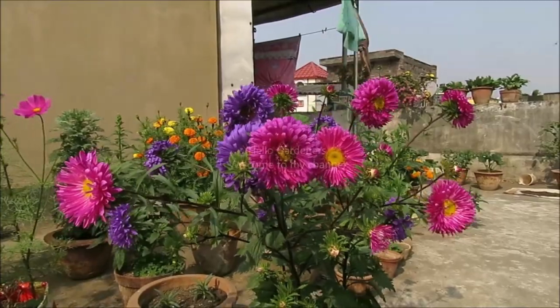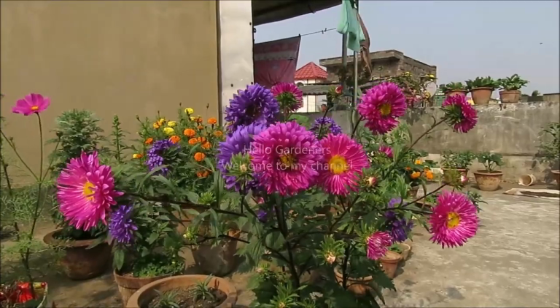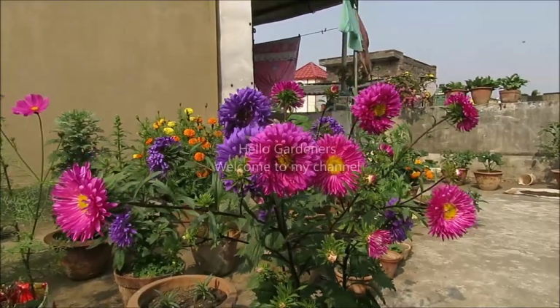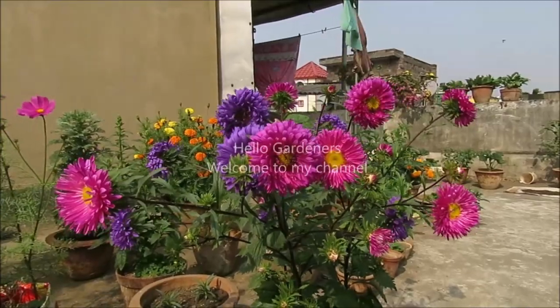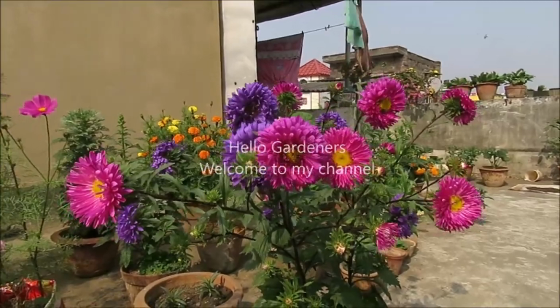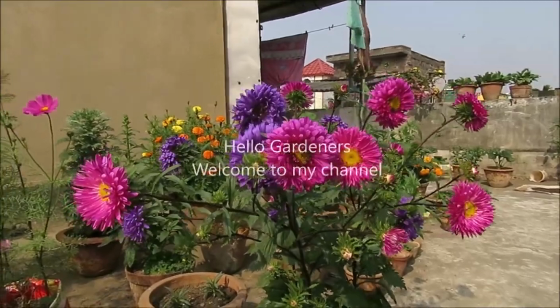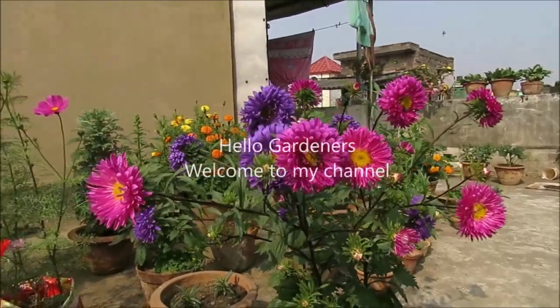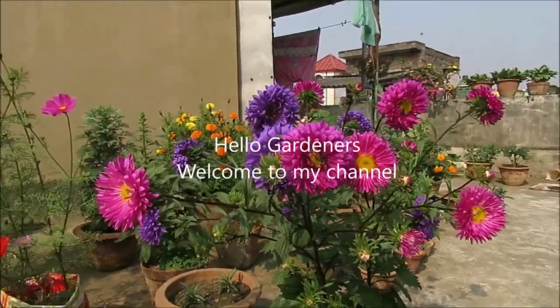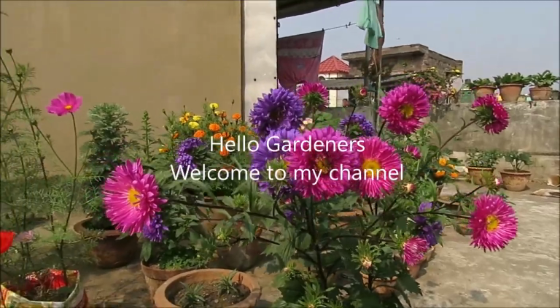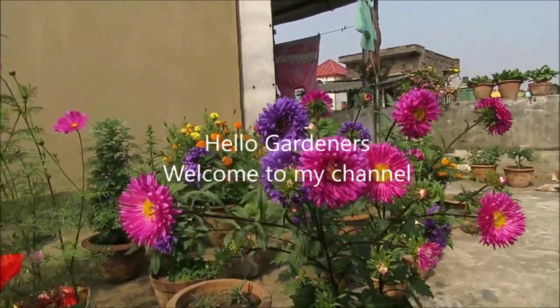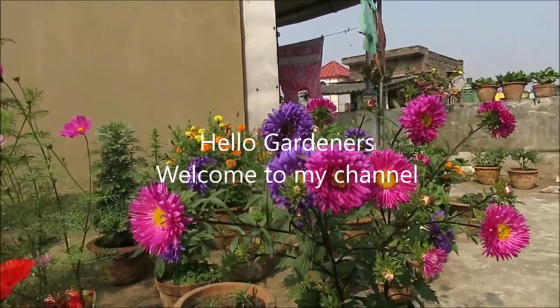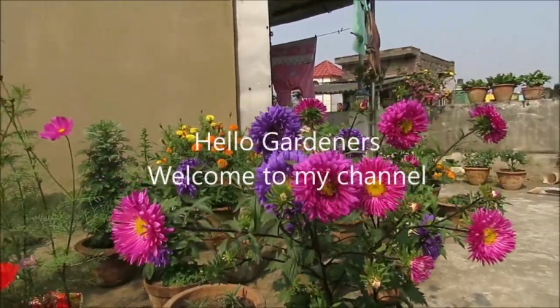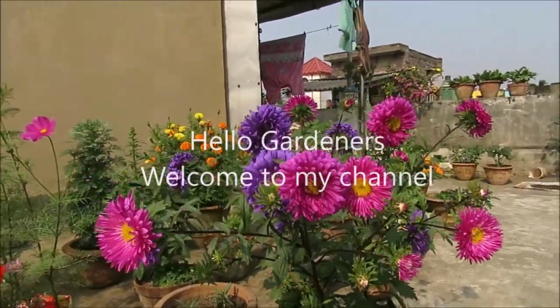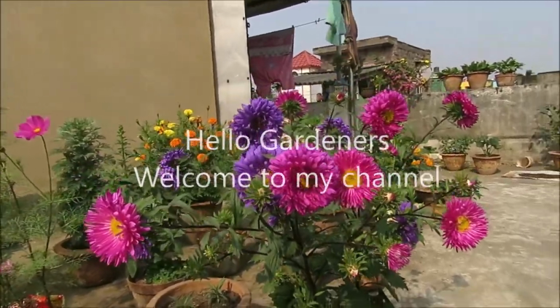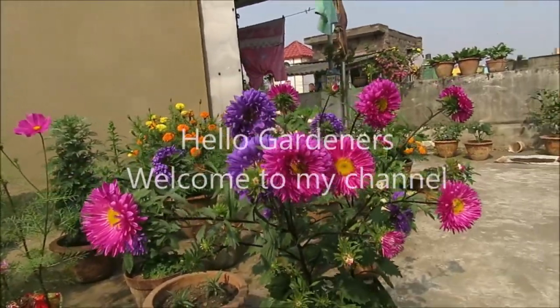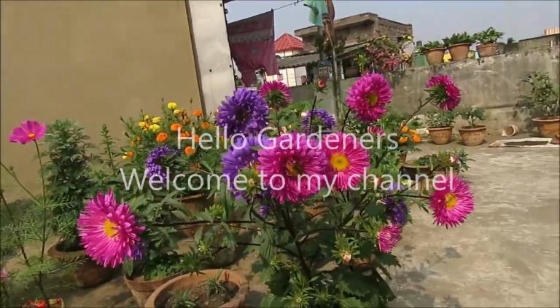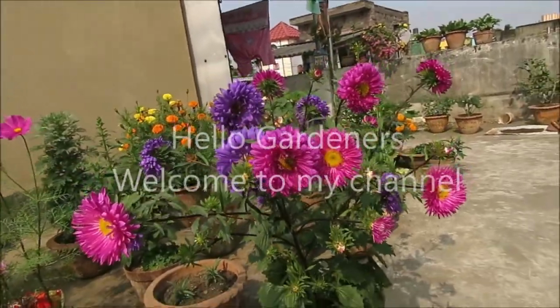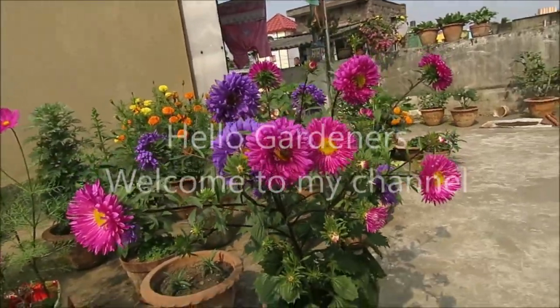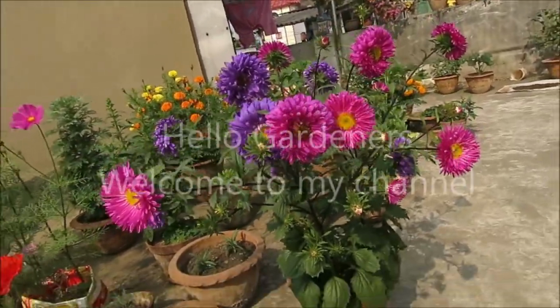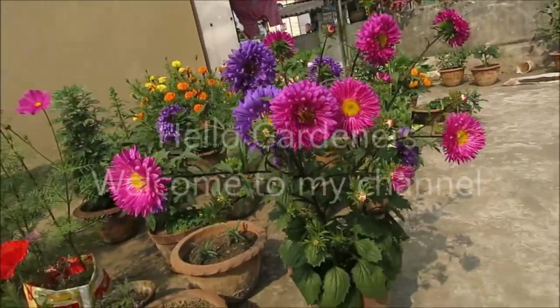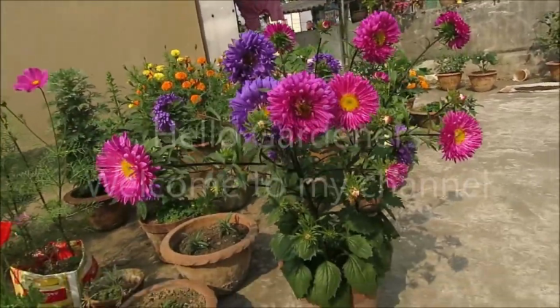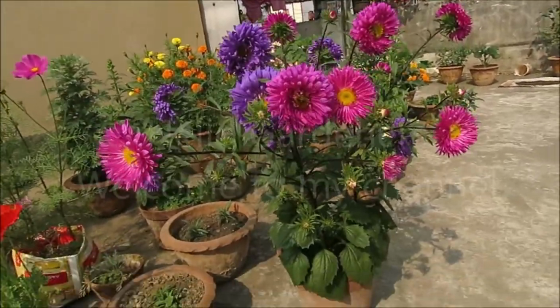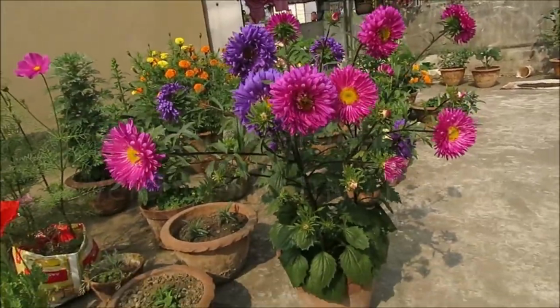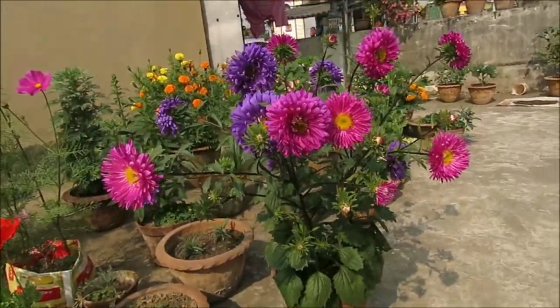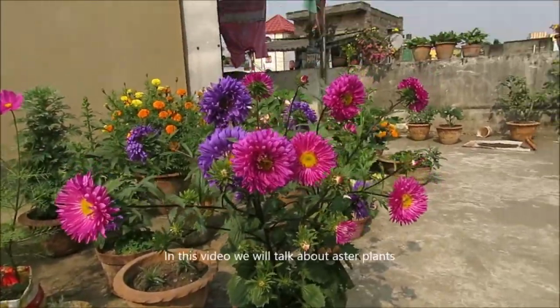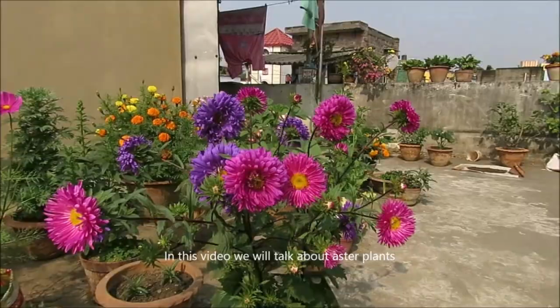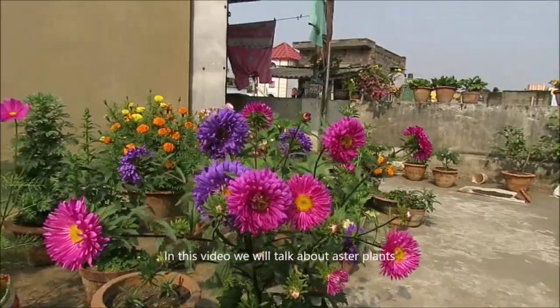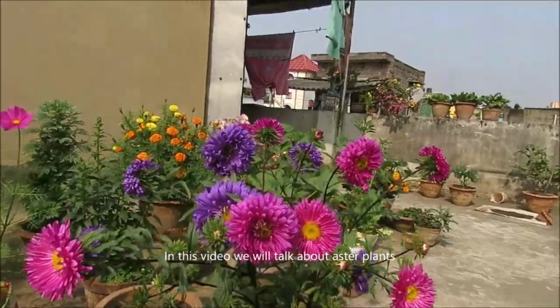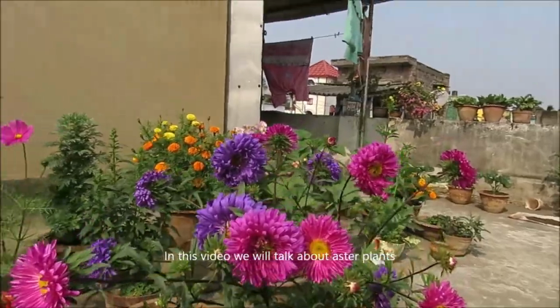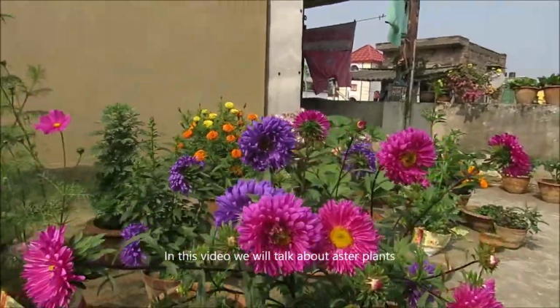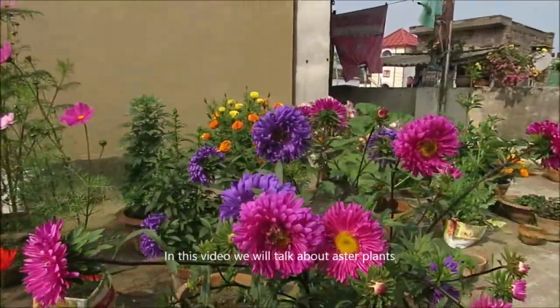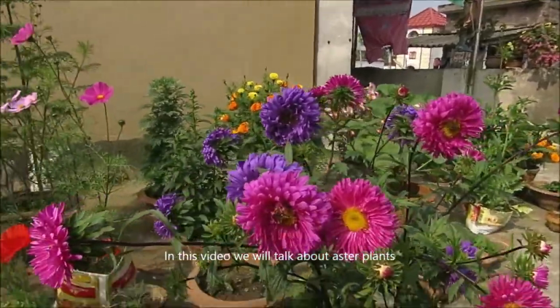Hello Gardeners, welcome to my channel. In this video, we will talk about Aster plants.